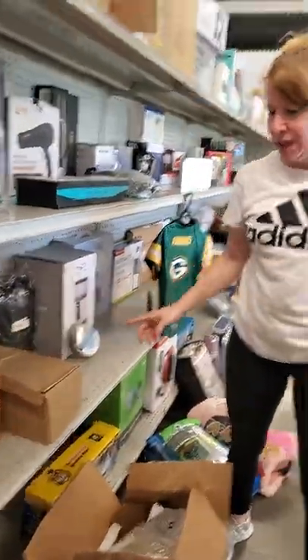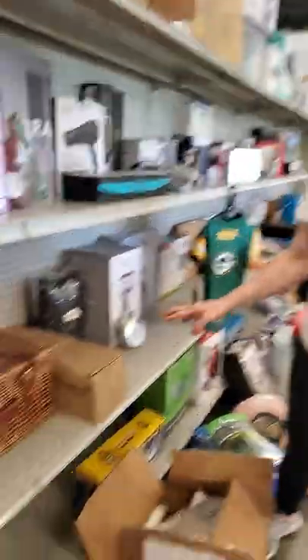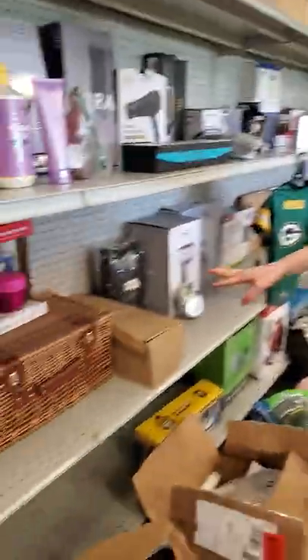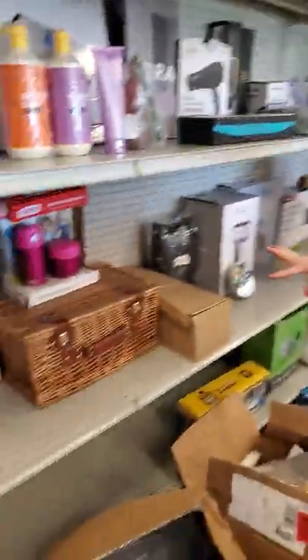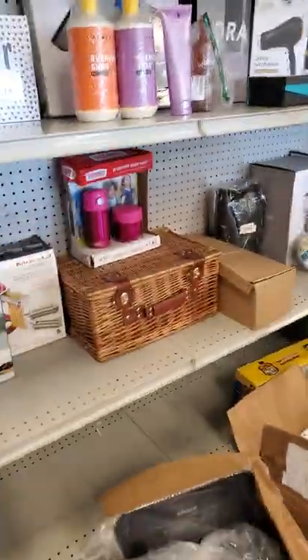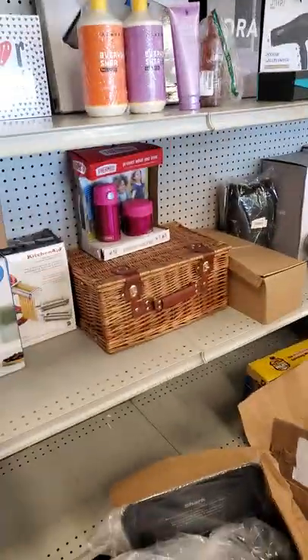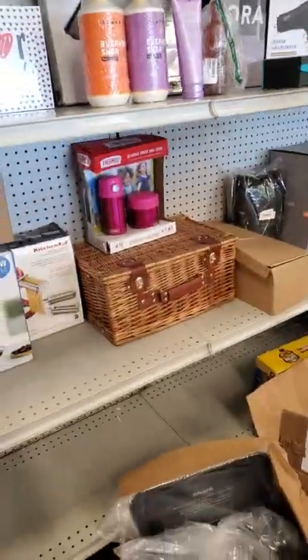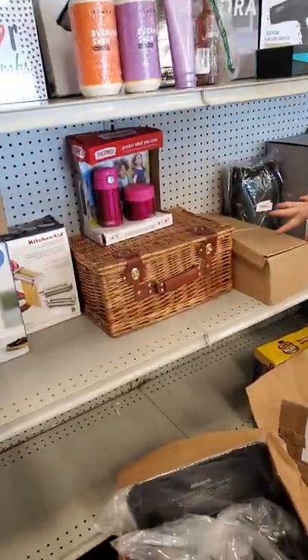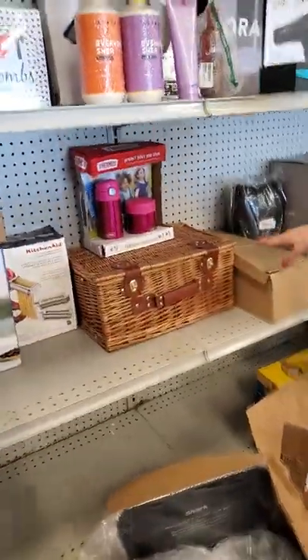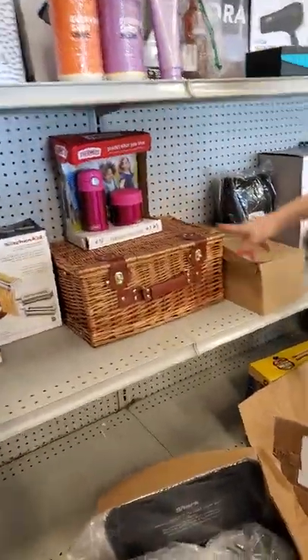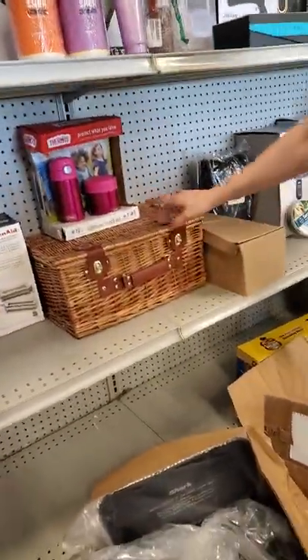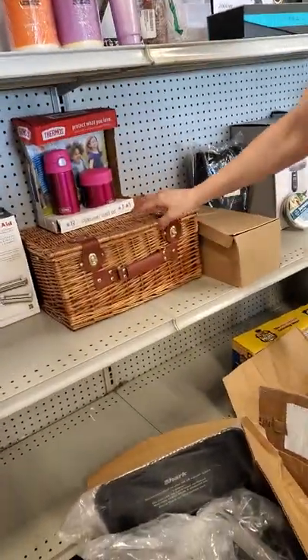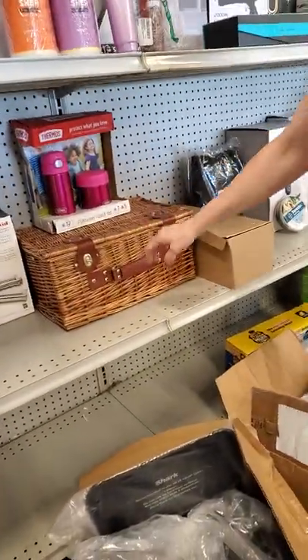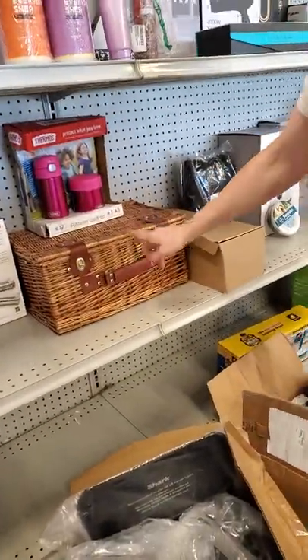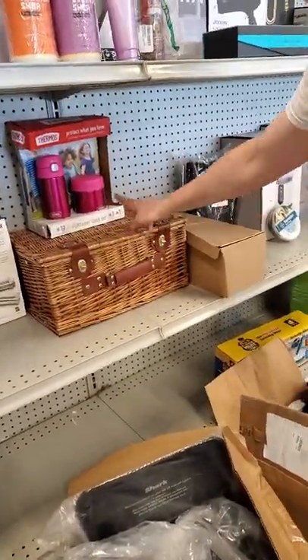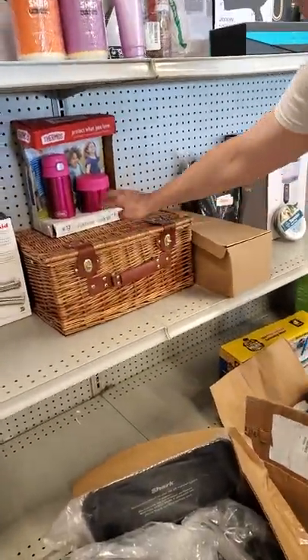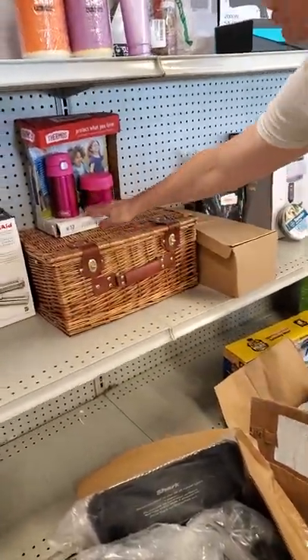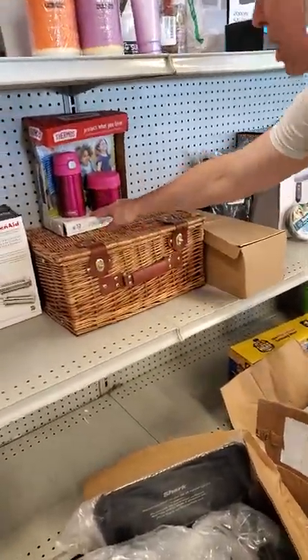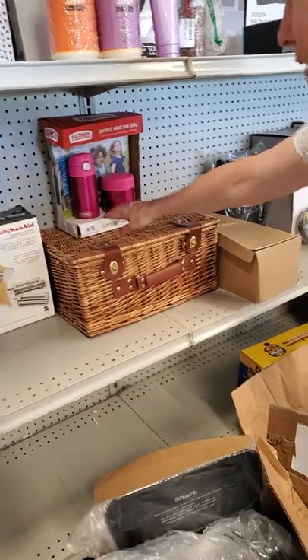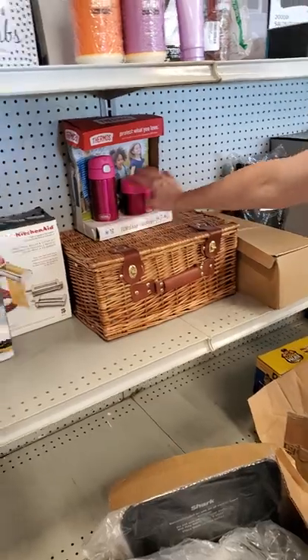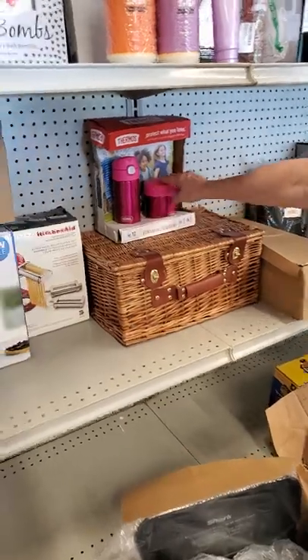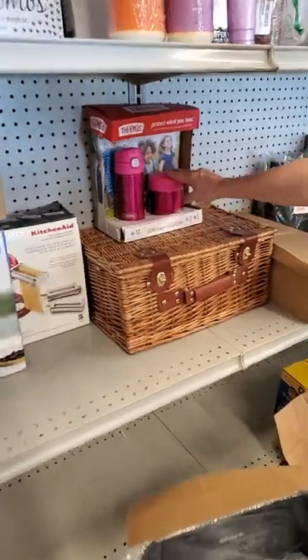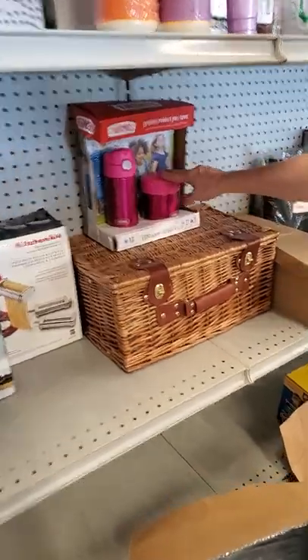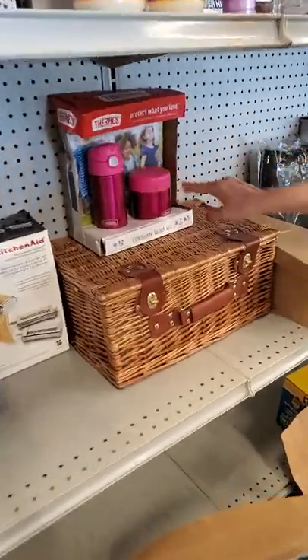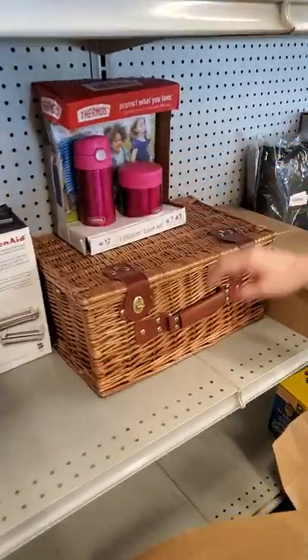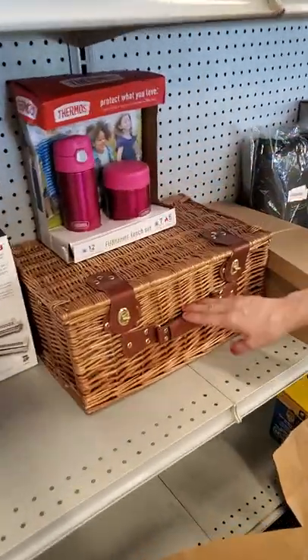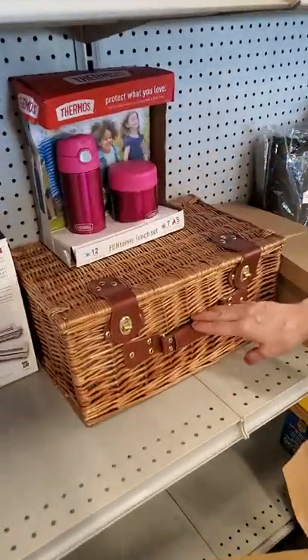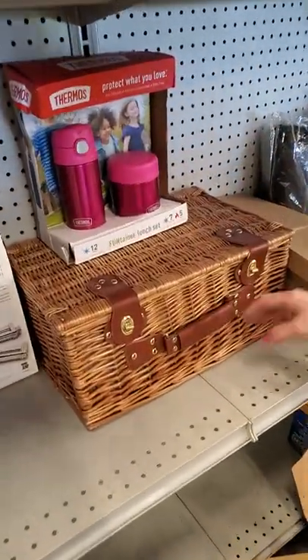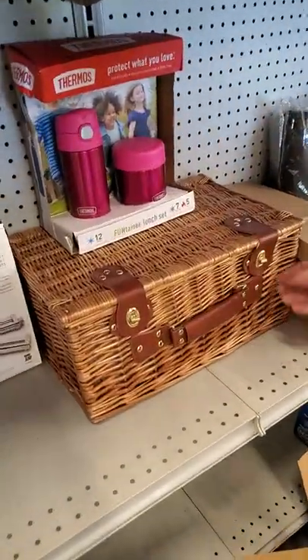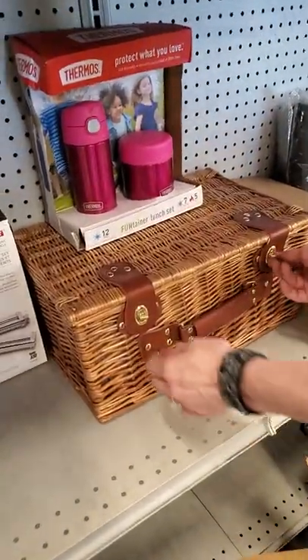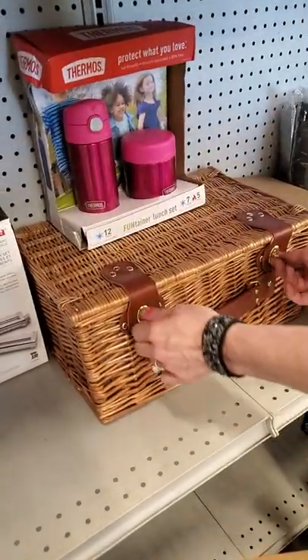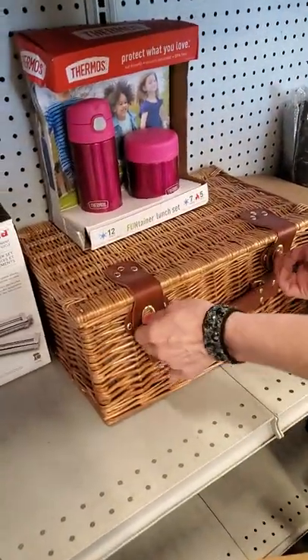I don't have the knife one but I do have the silverware one. You can use these thermos in your picnic basket.